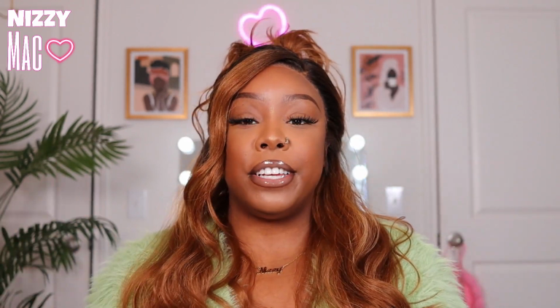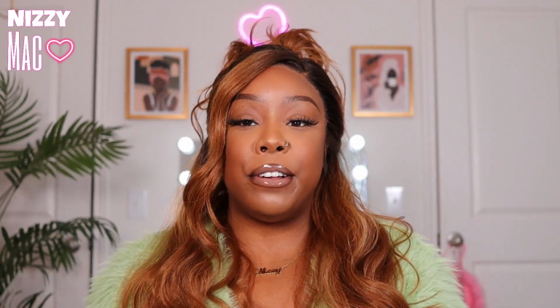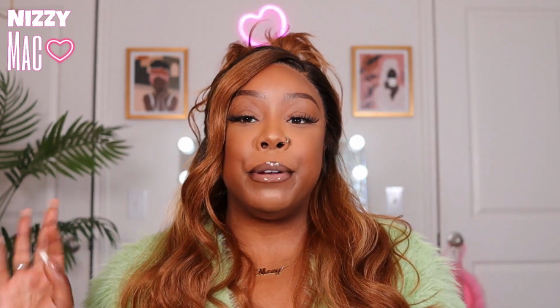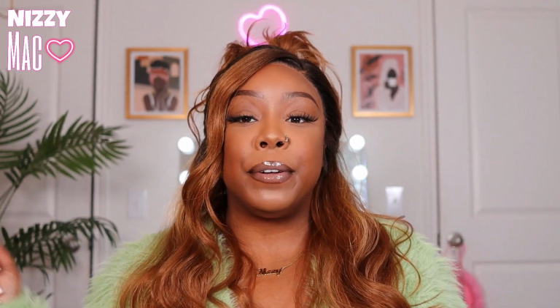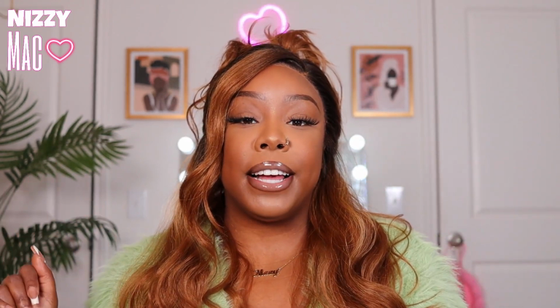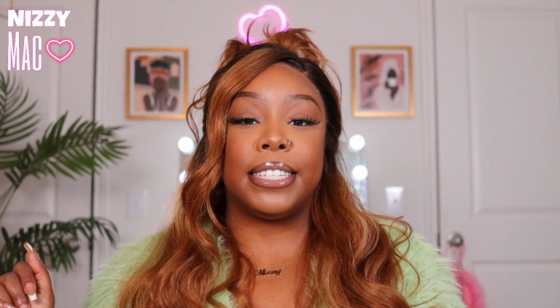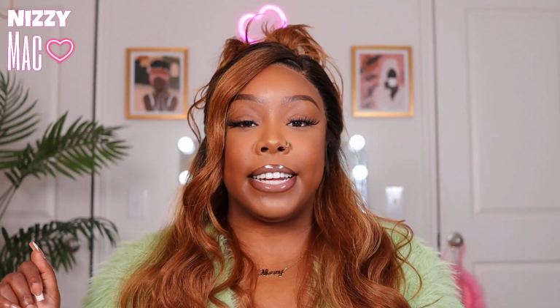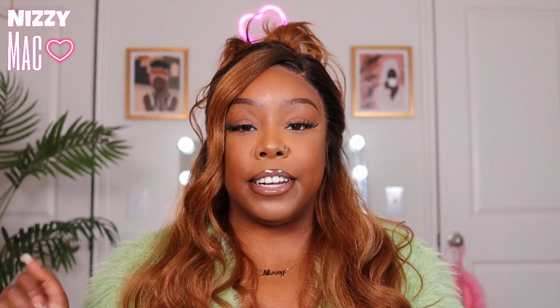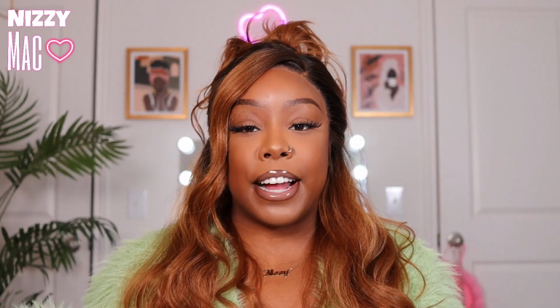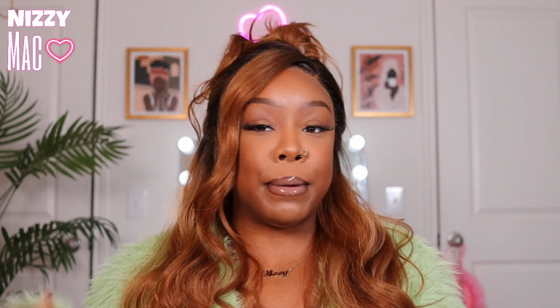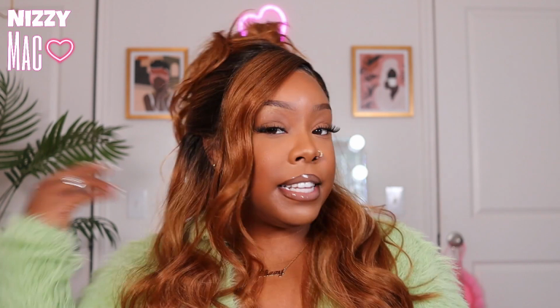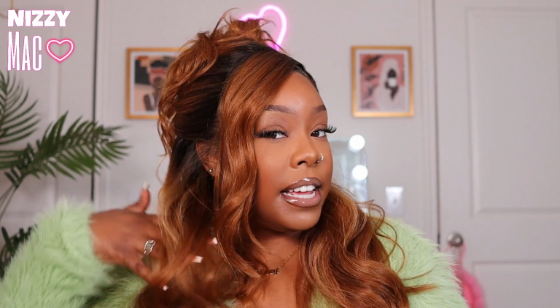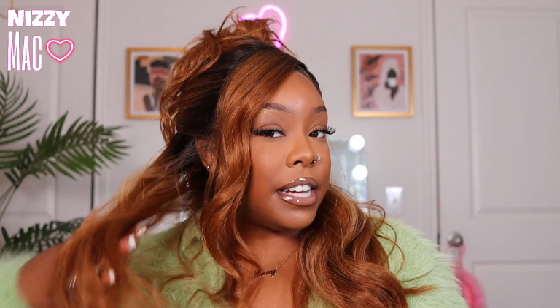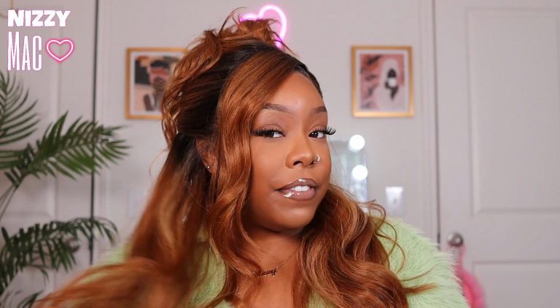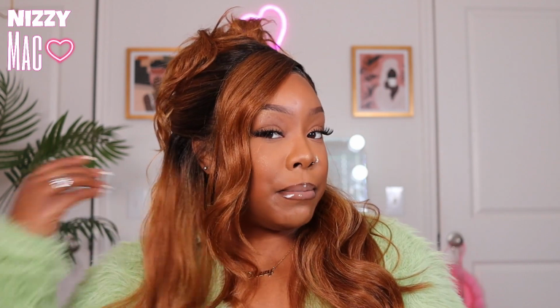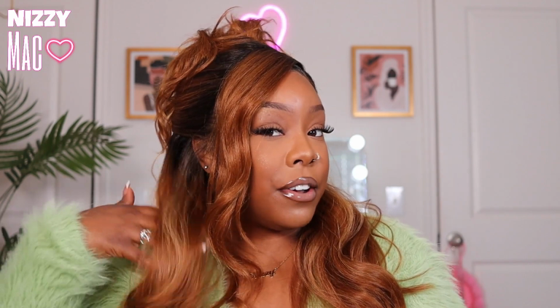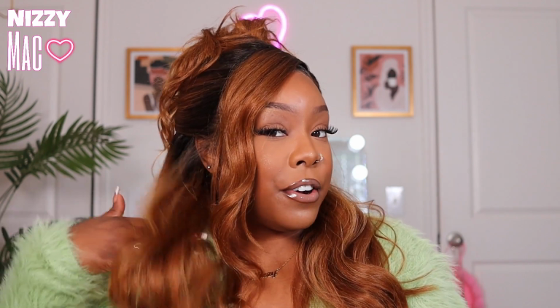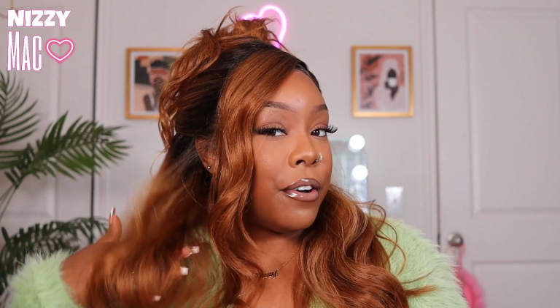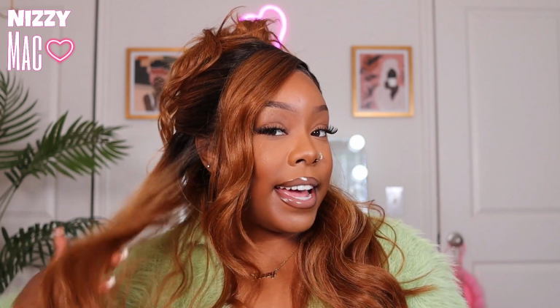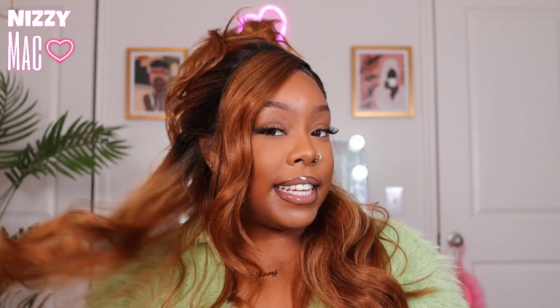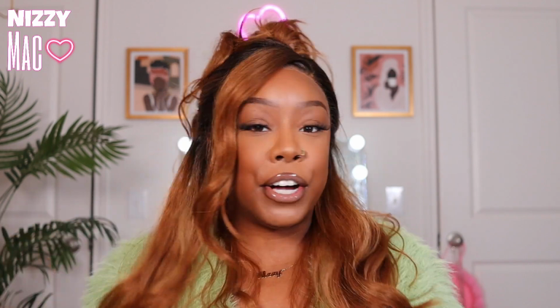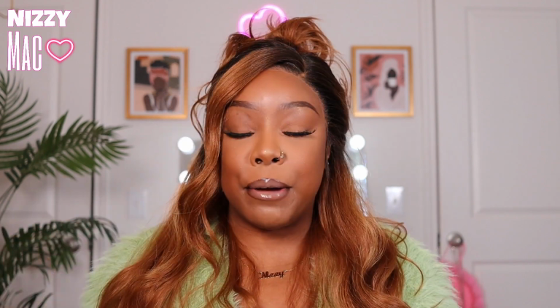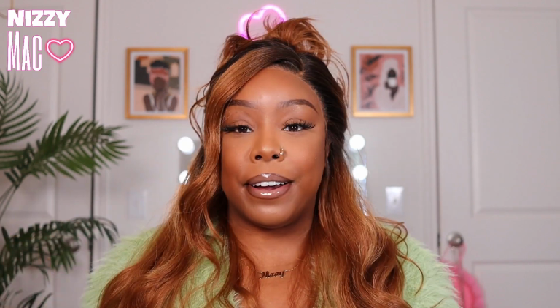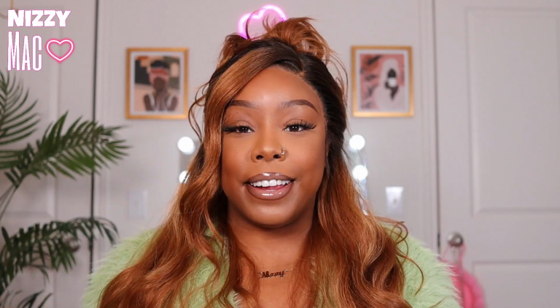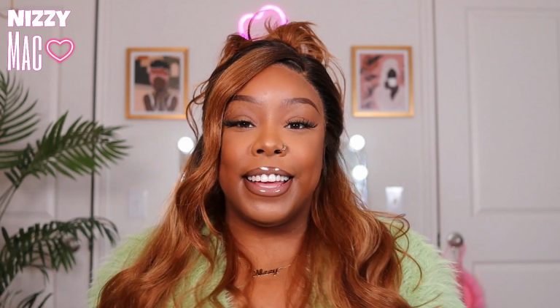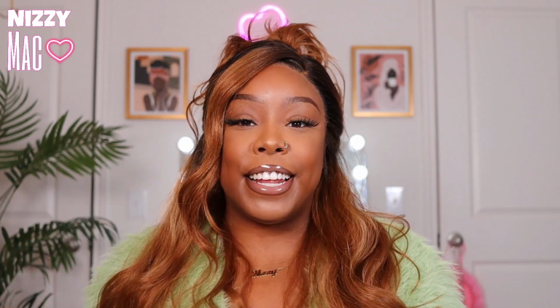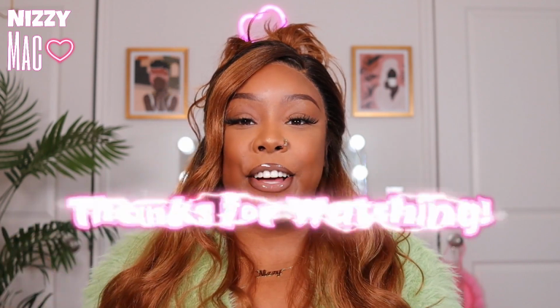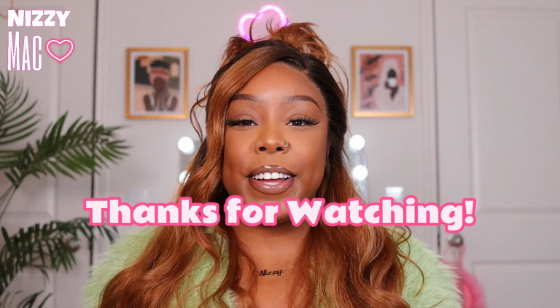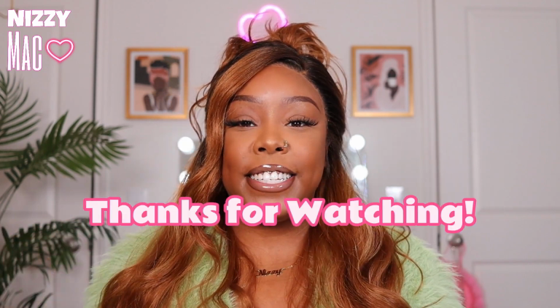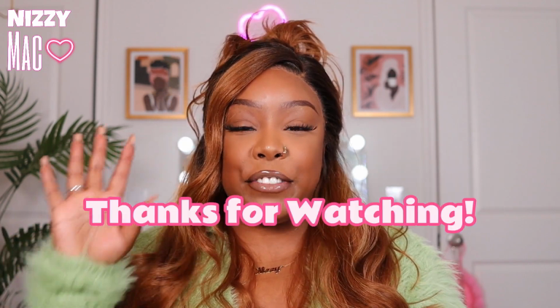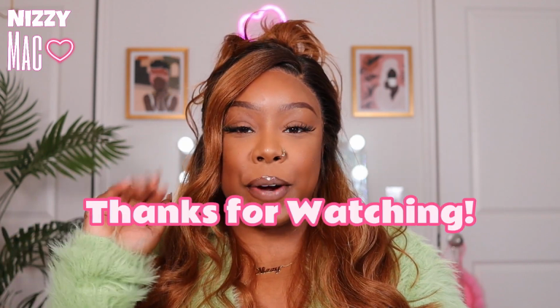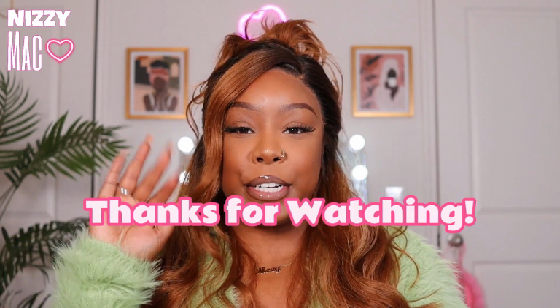That wraps it up for this video. Let me know what you guys think down in the comments — are y'all feeling miss girl? Let's talk about it, and as always thanks for watching.